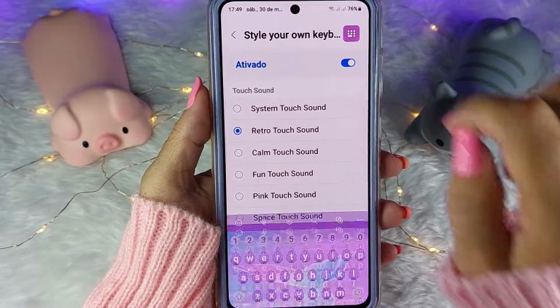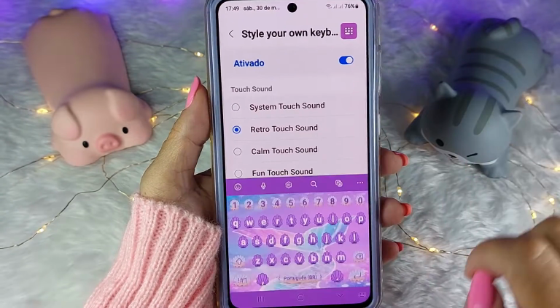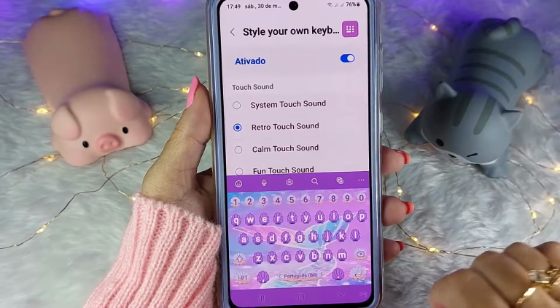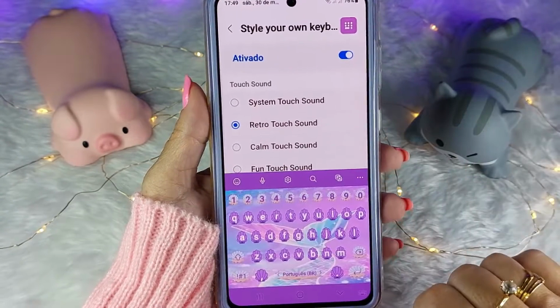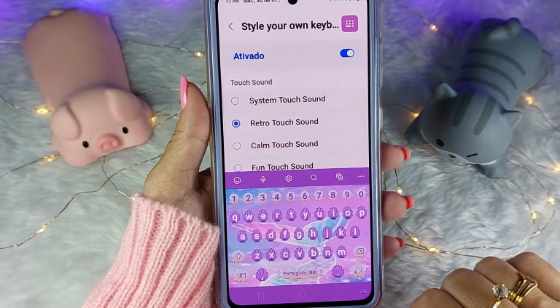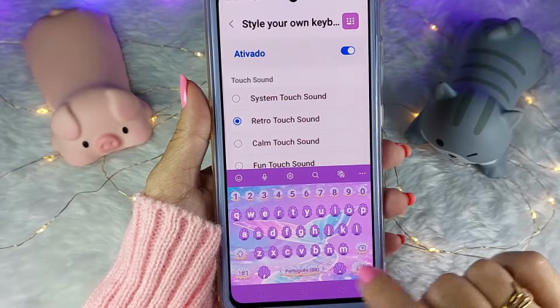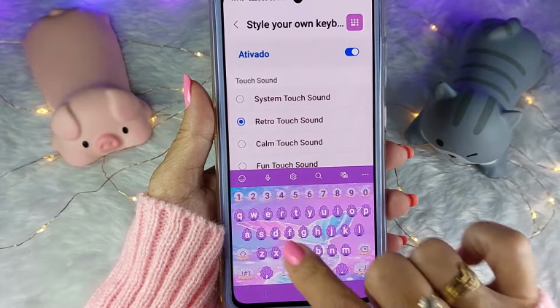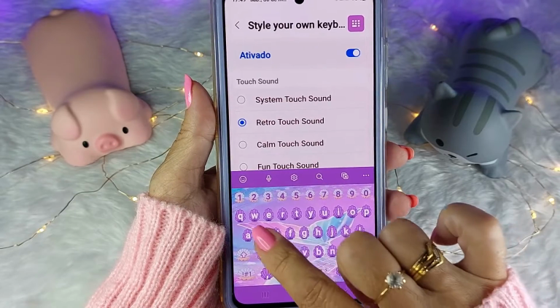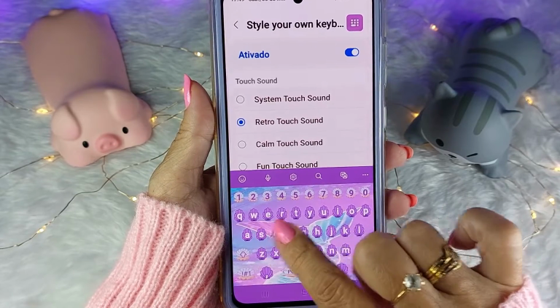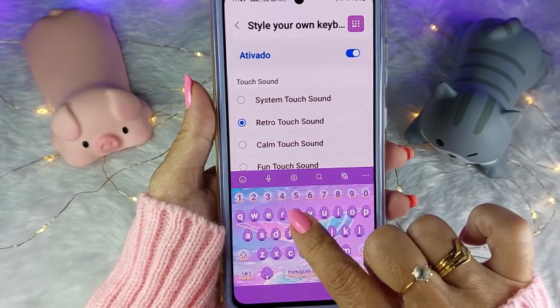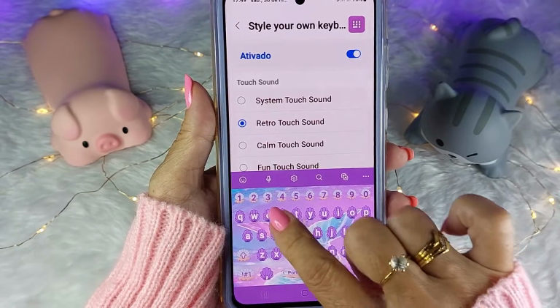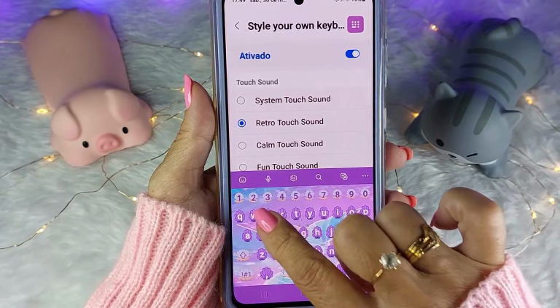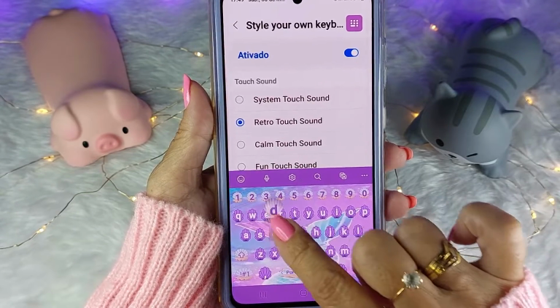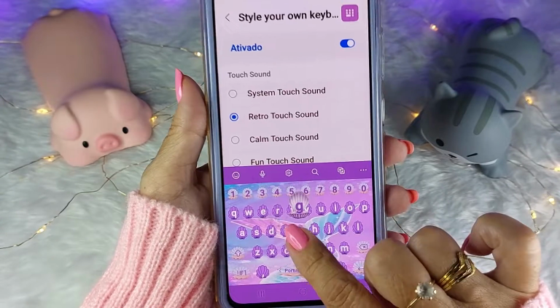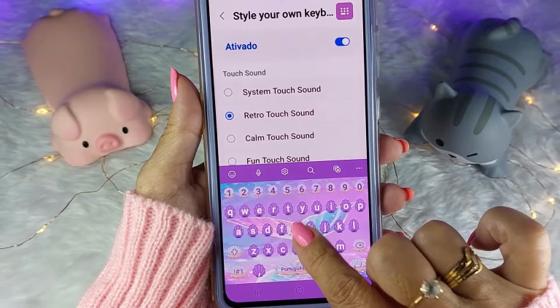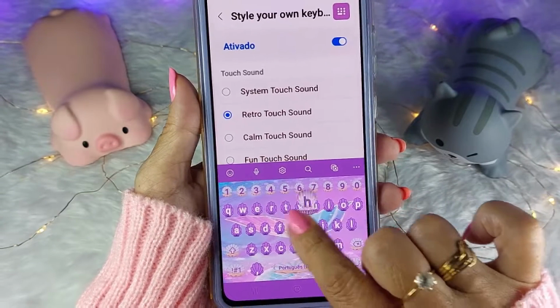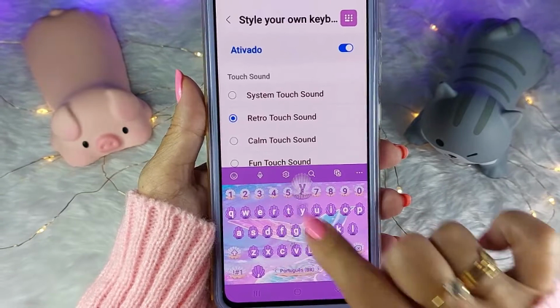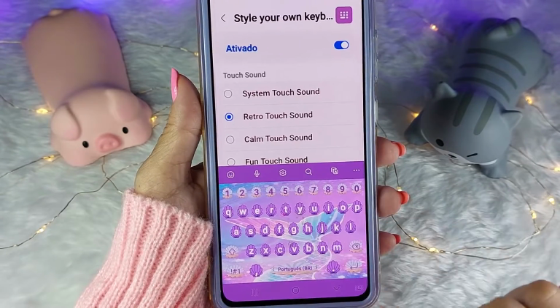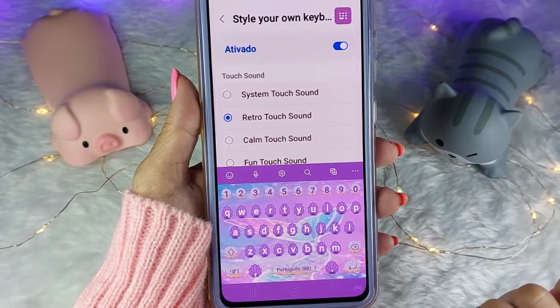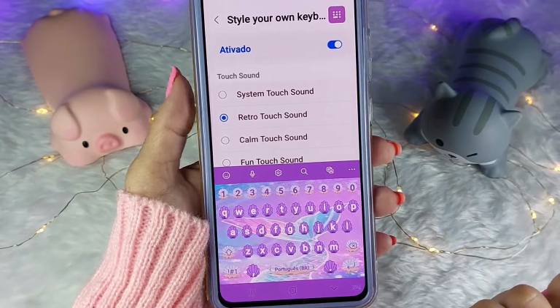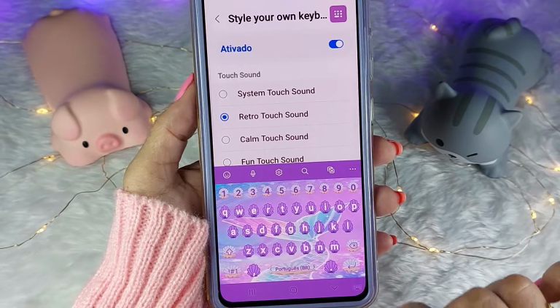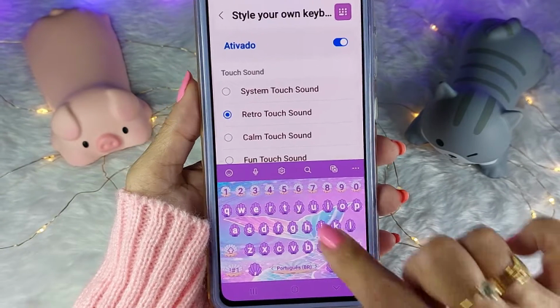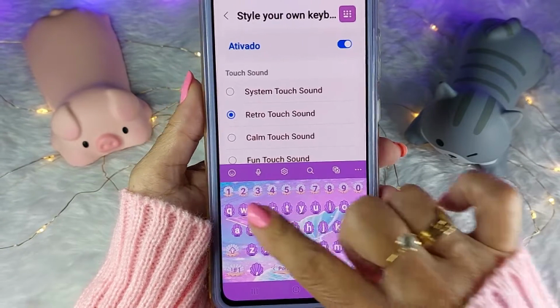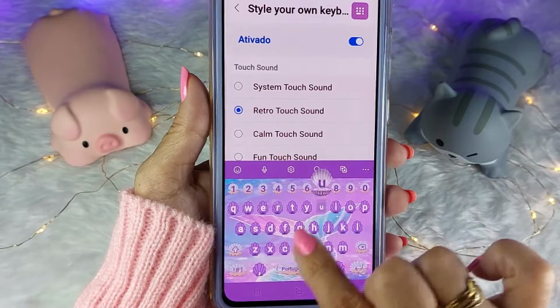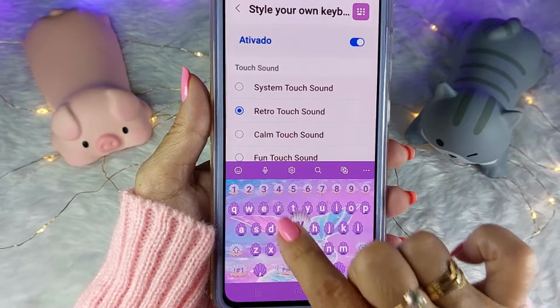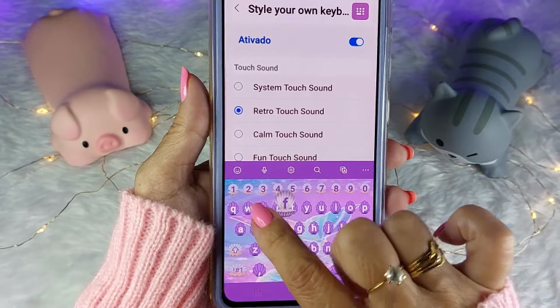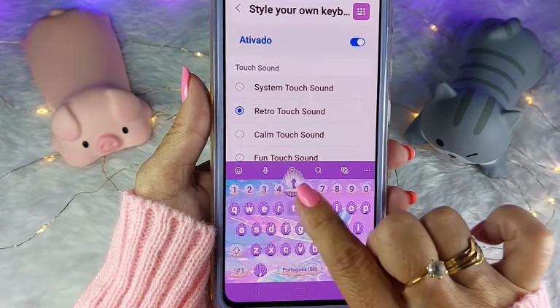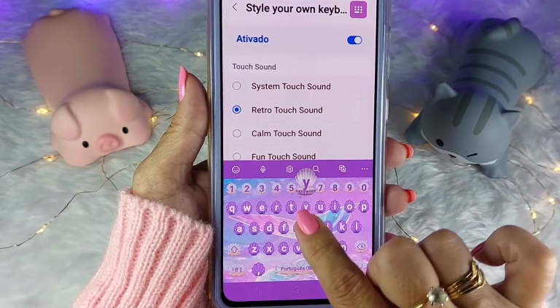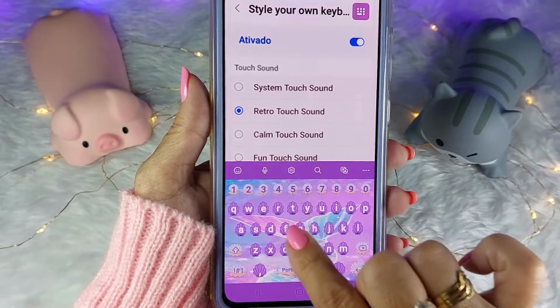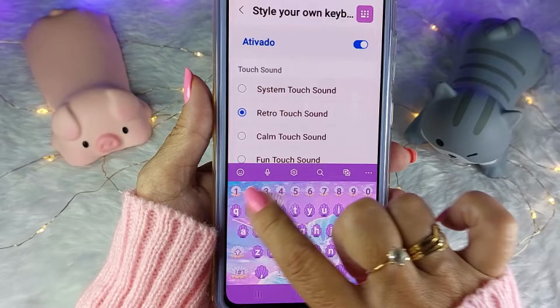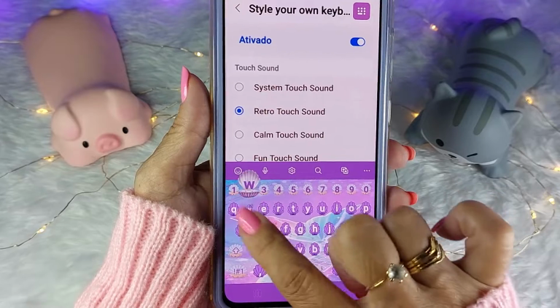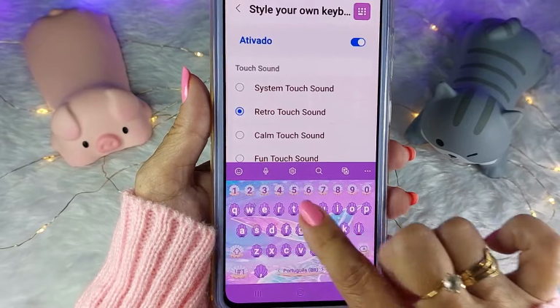Vou experimentar. Conseguem ouvir o som? E o efeito bem discreto.